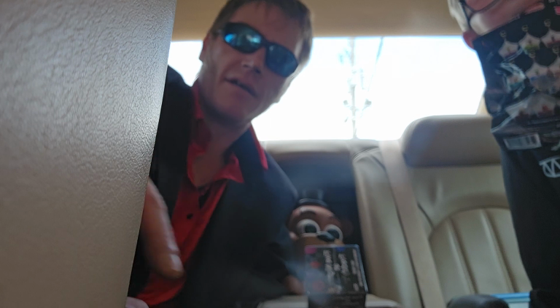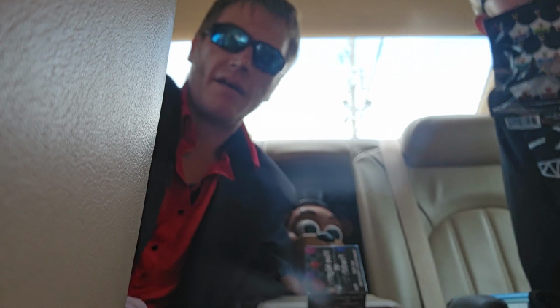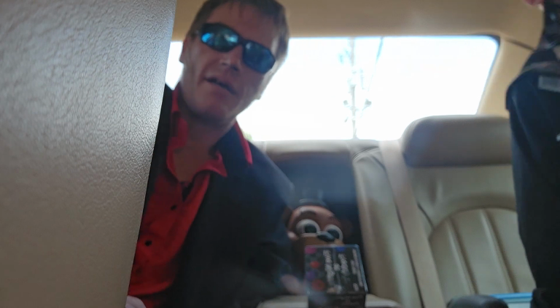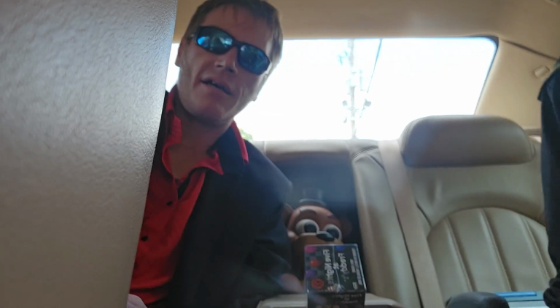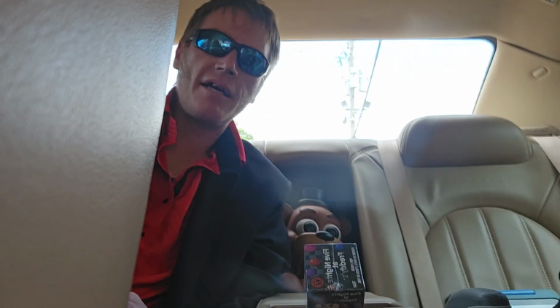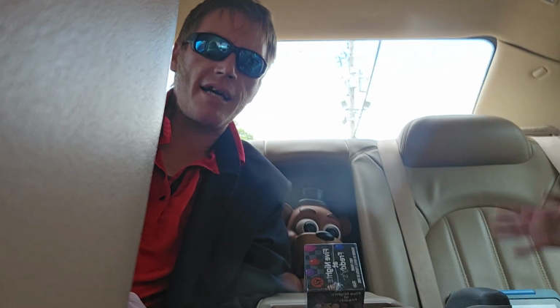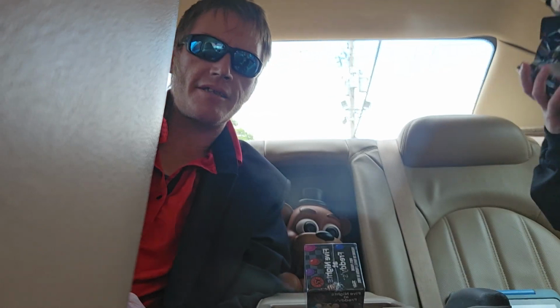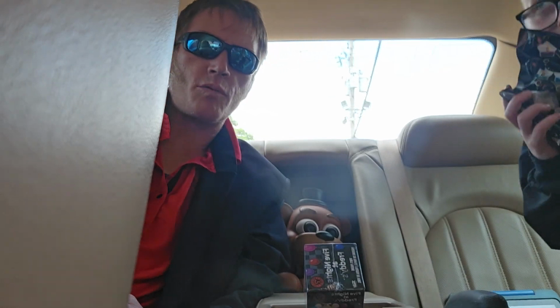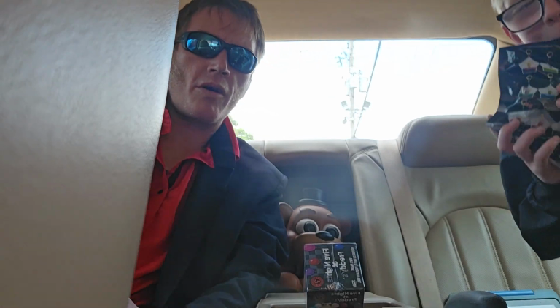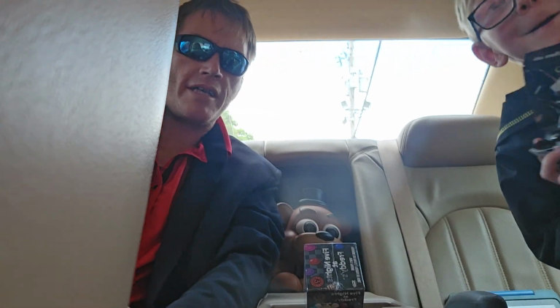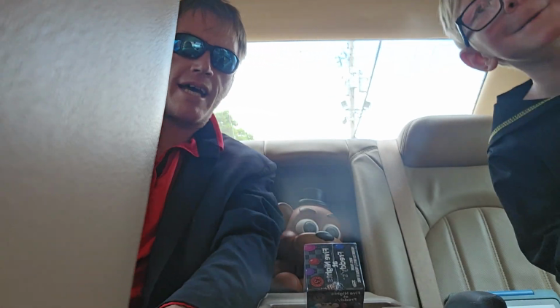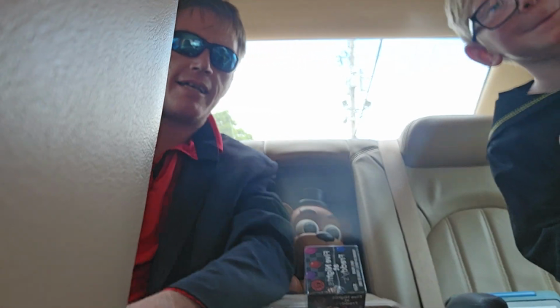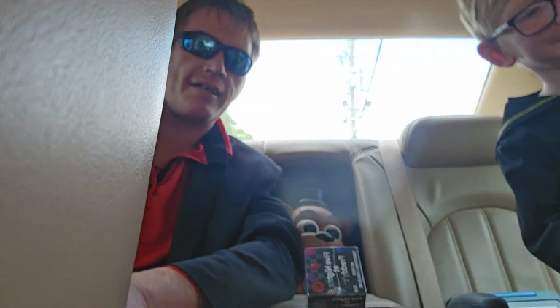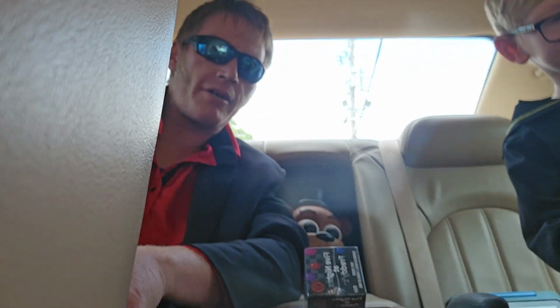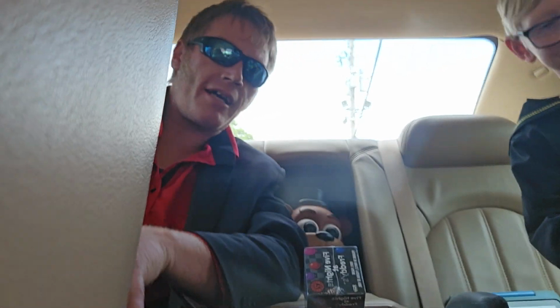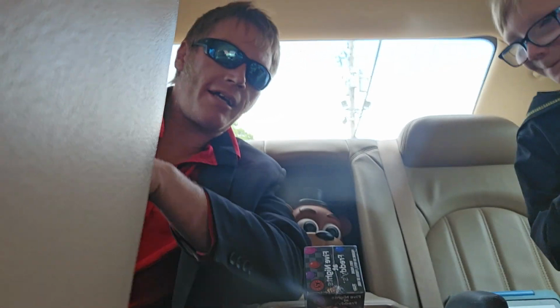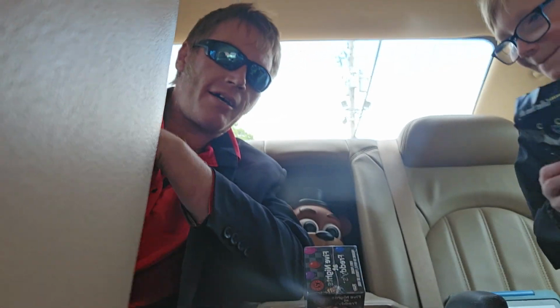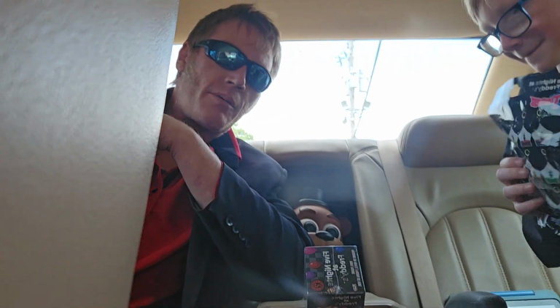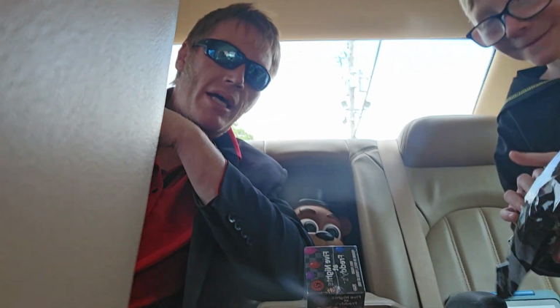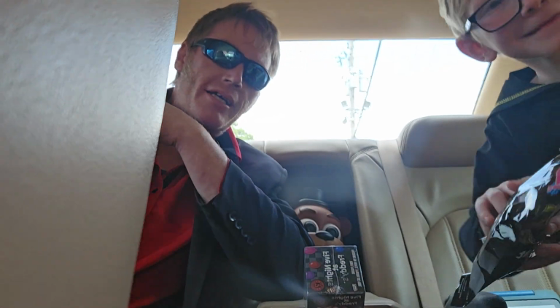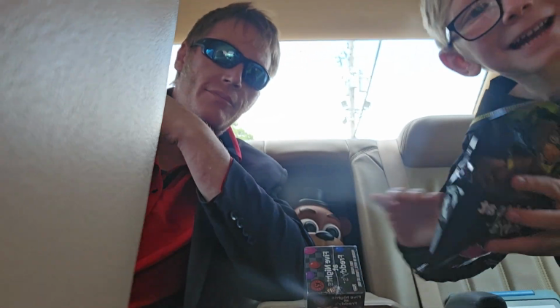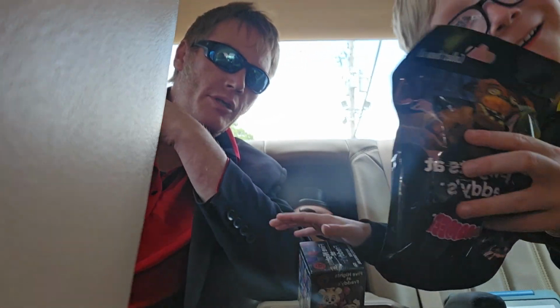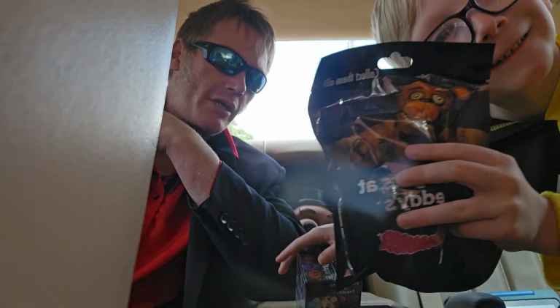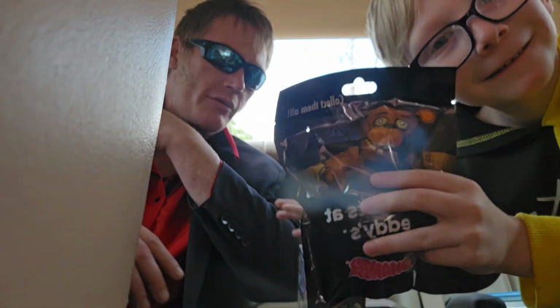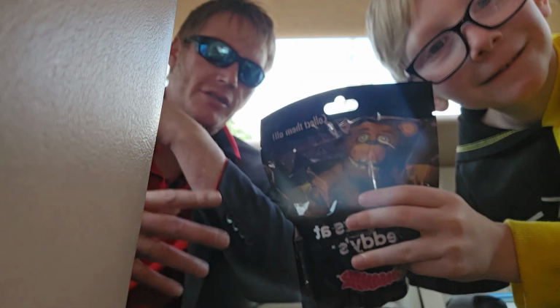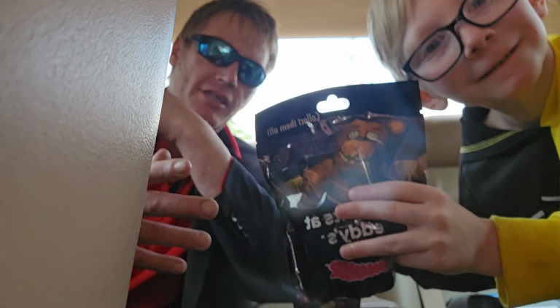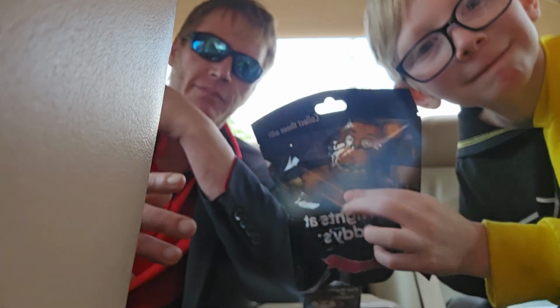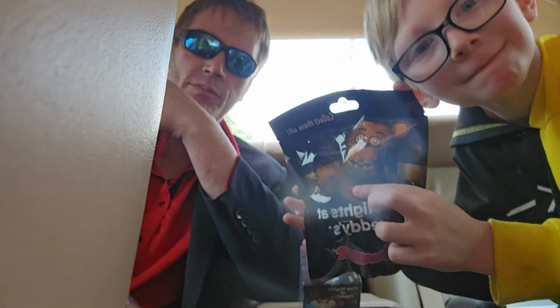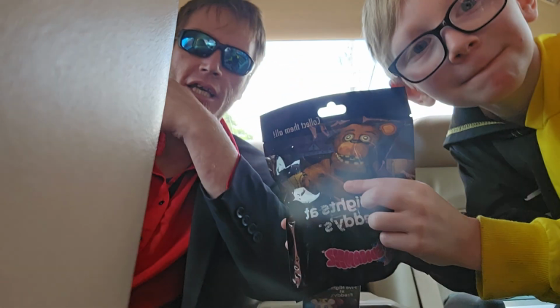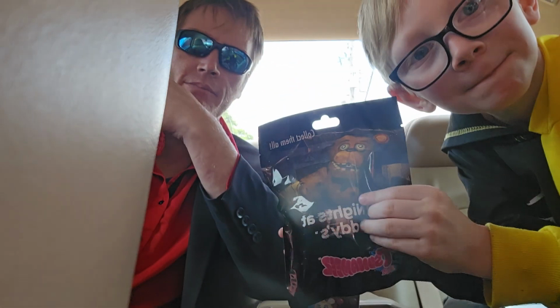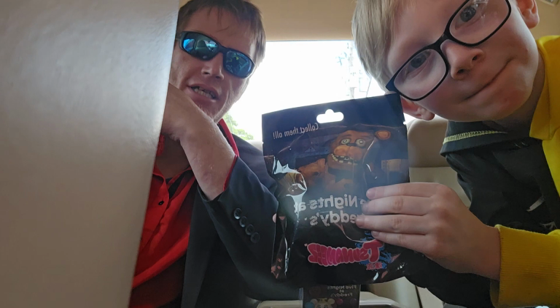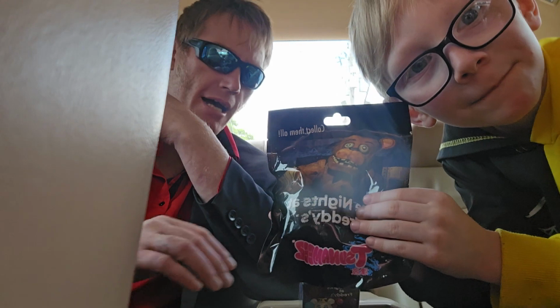Hey guys, it's Warren Daddy here. We're hanging out in the back of the Buick. We just came from GameStop.